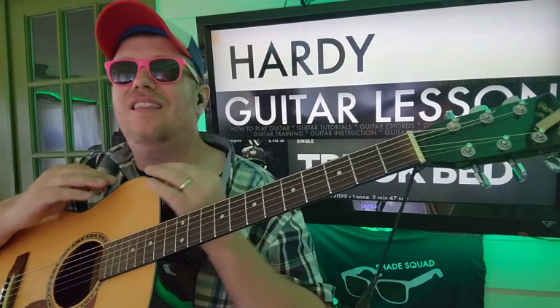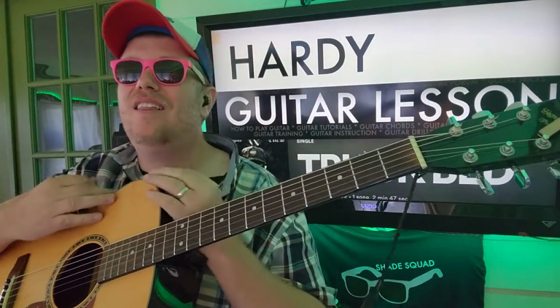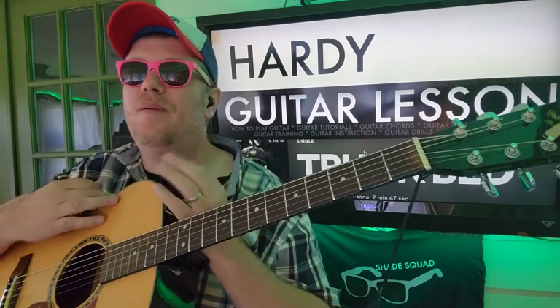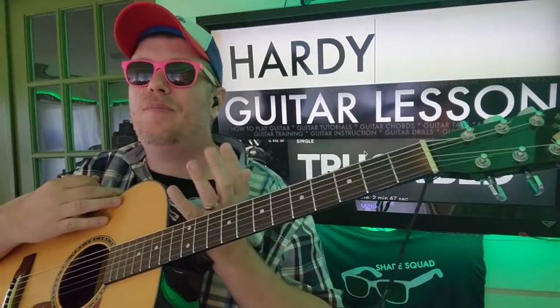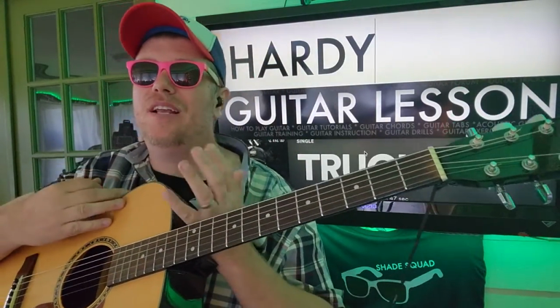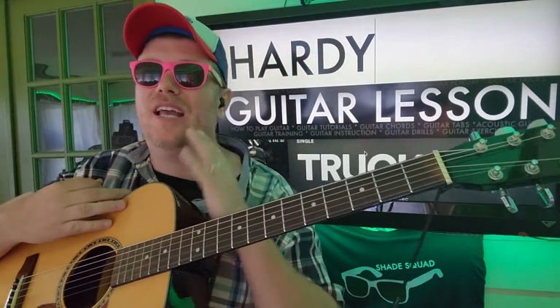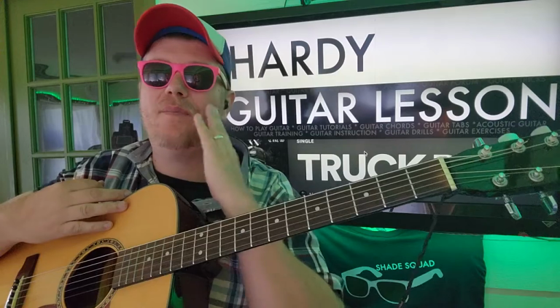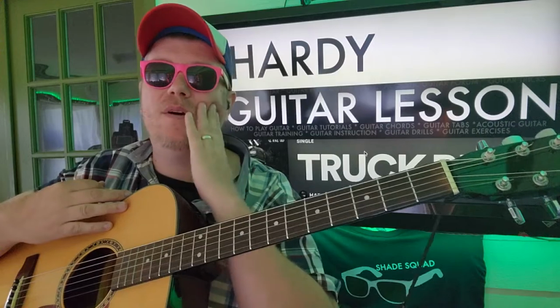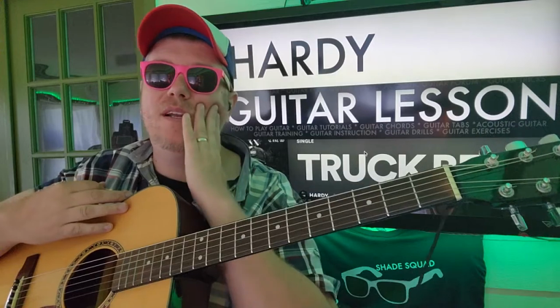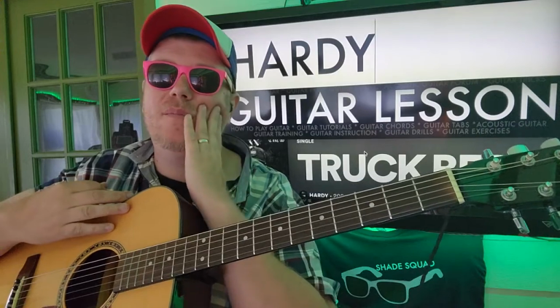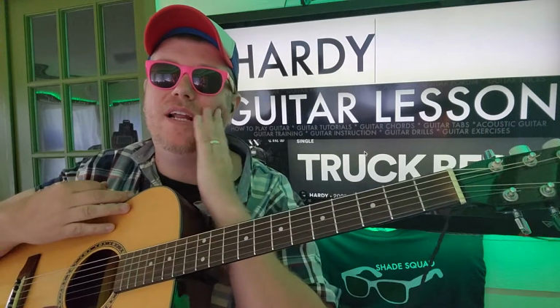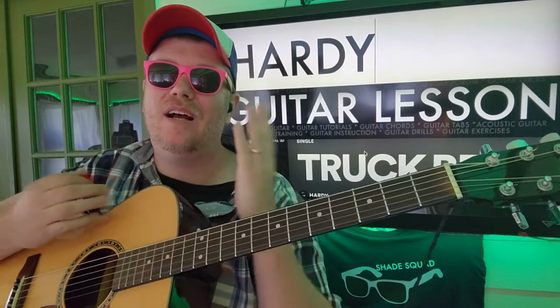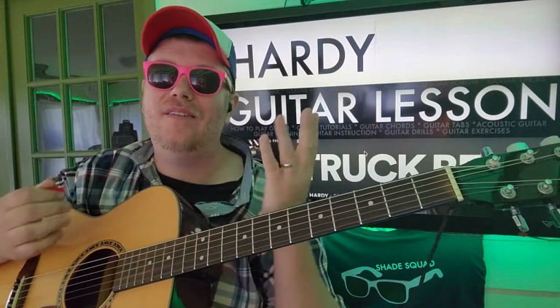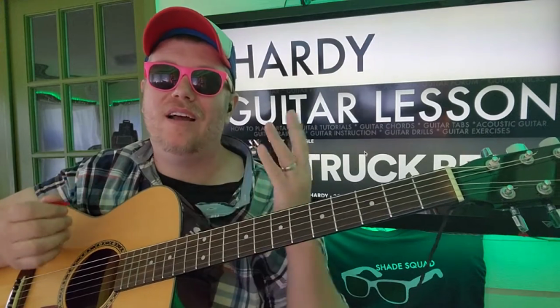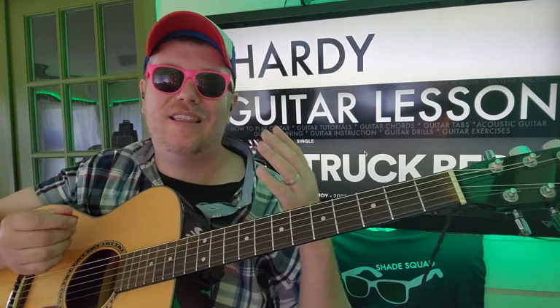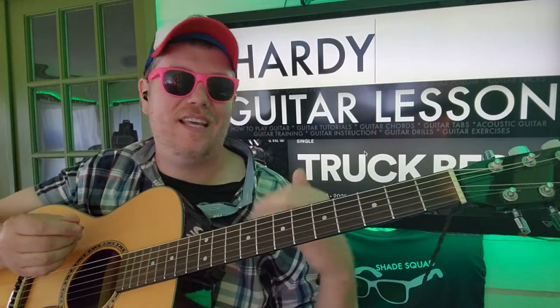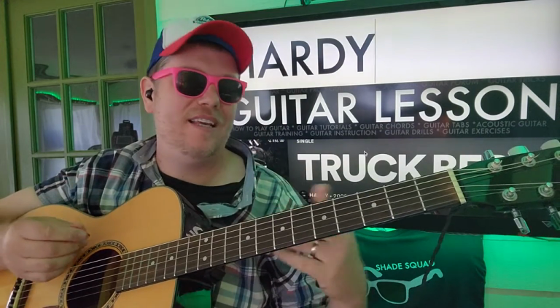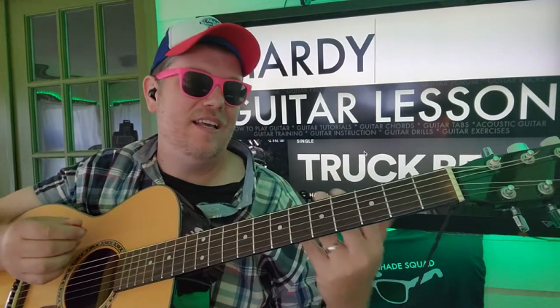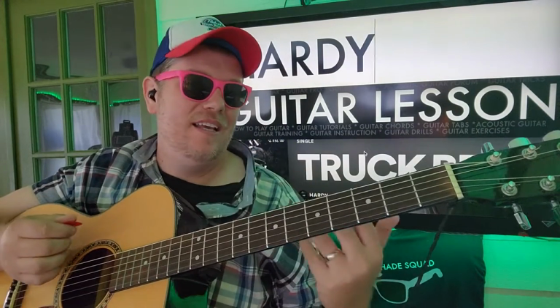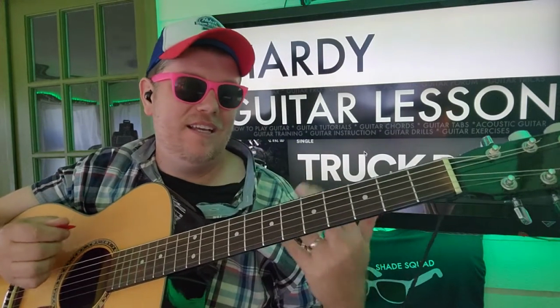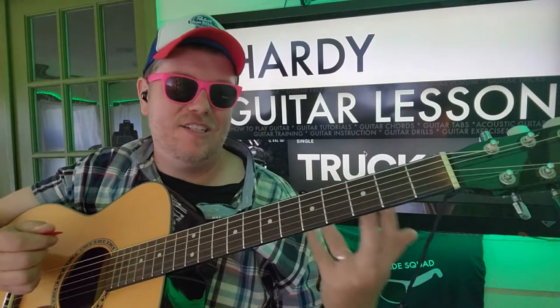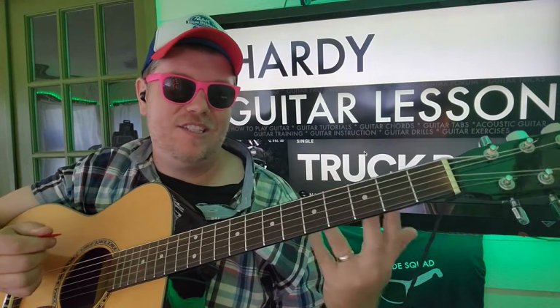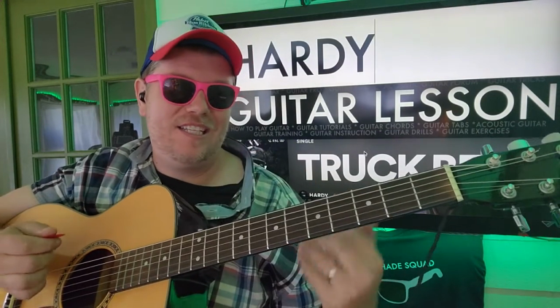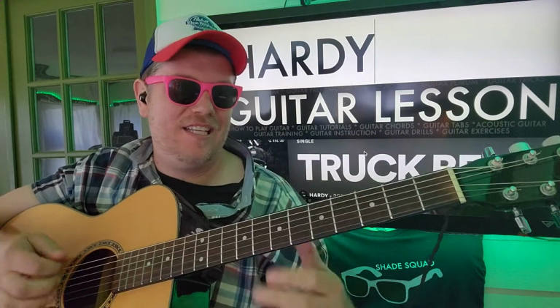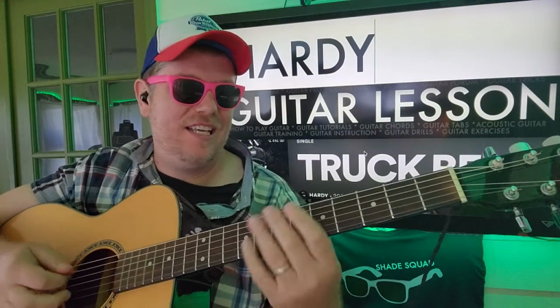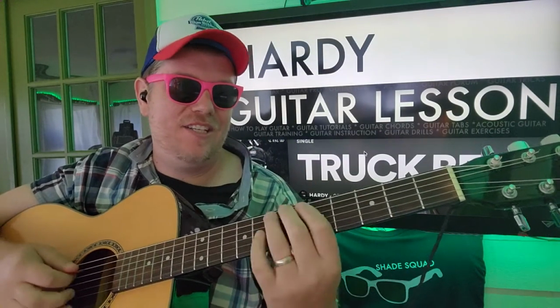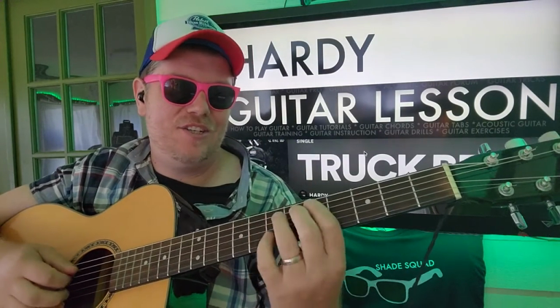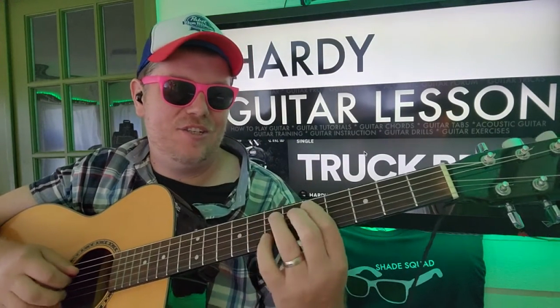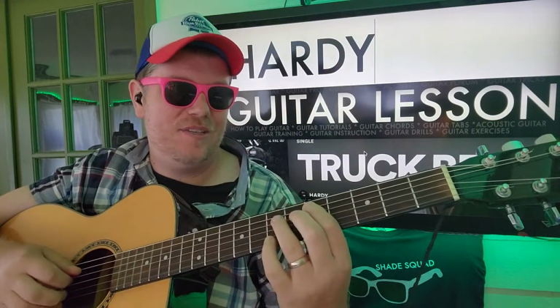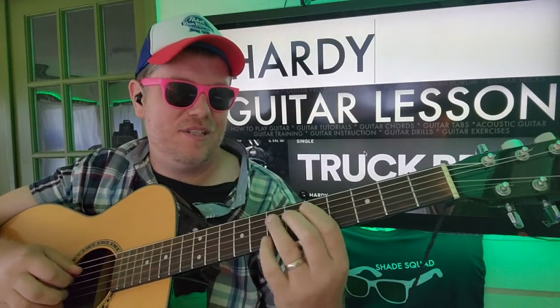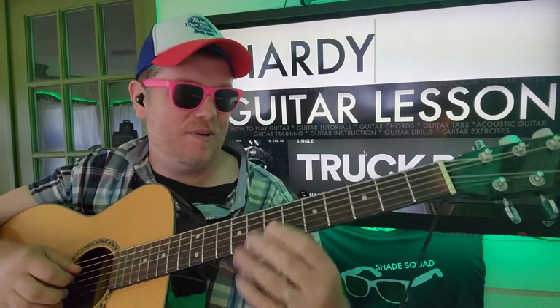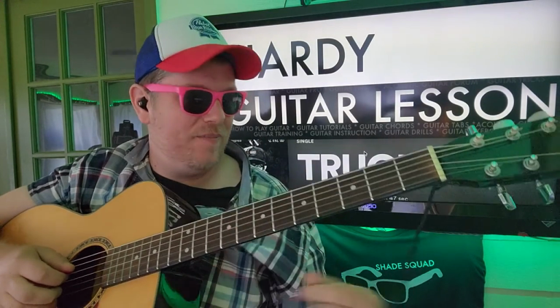I thought about putting a capo on here, but I think it's just easier to do it this way.